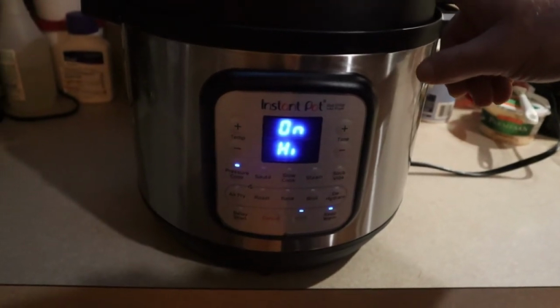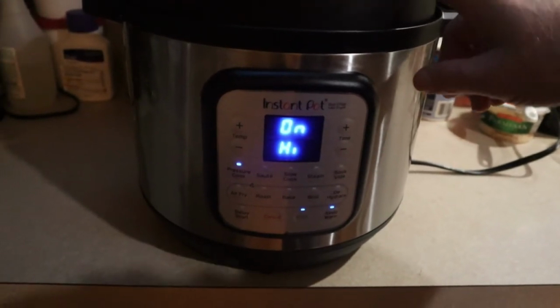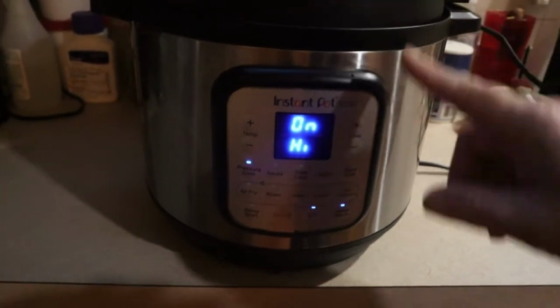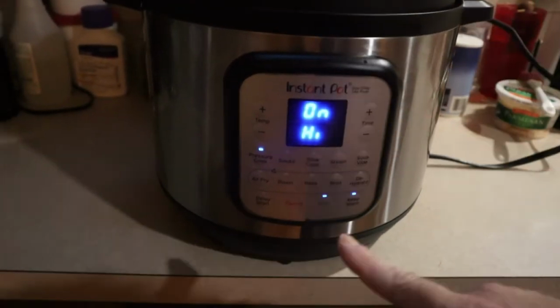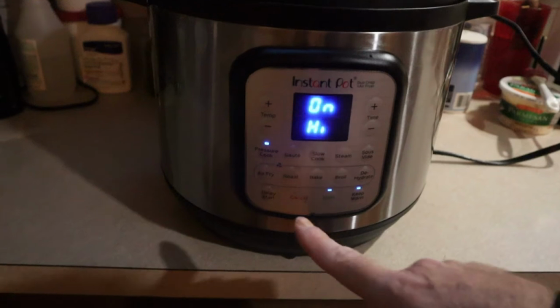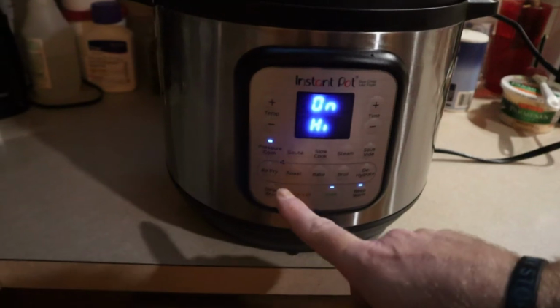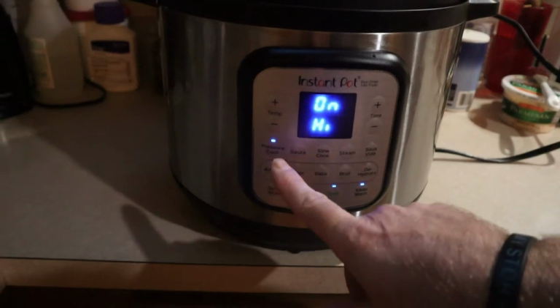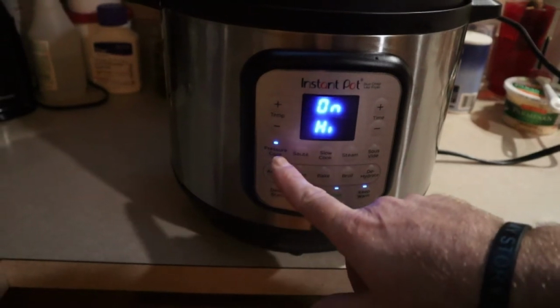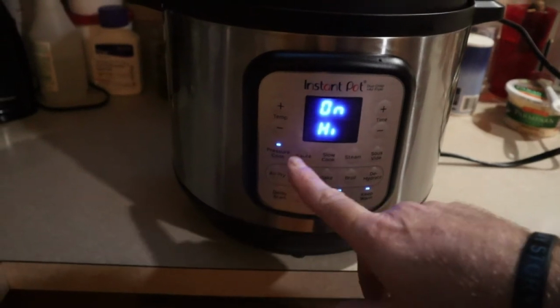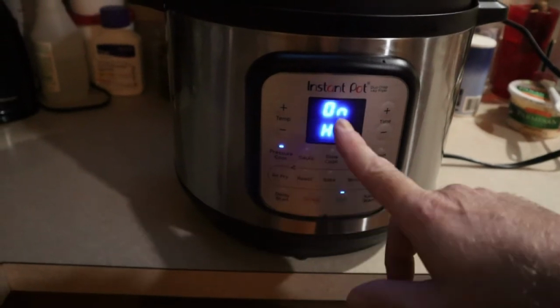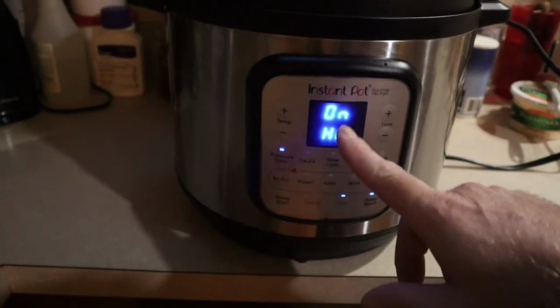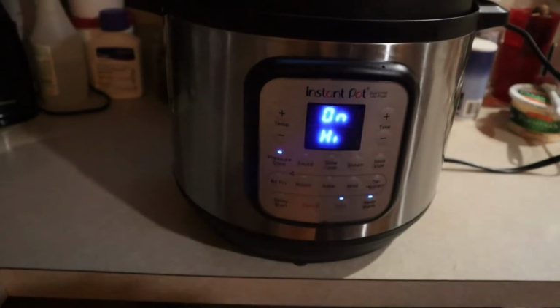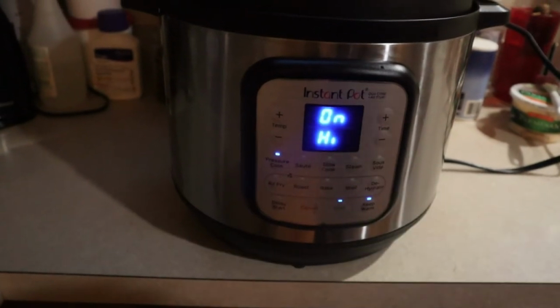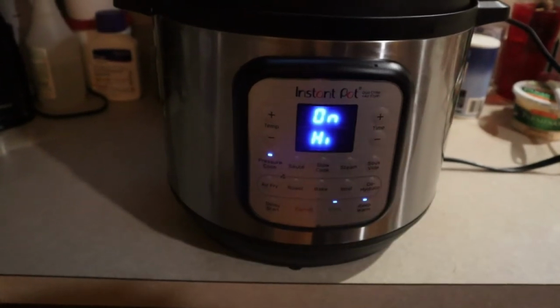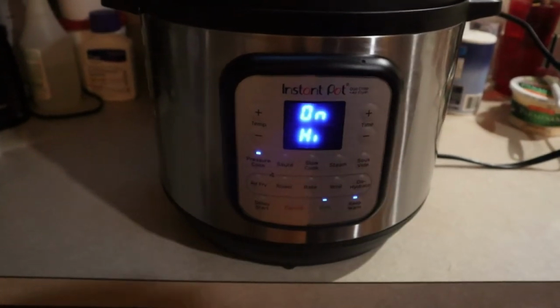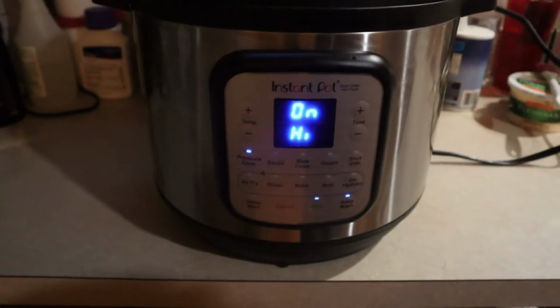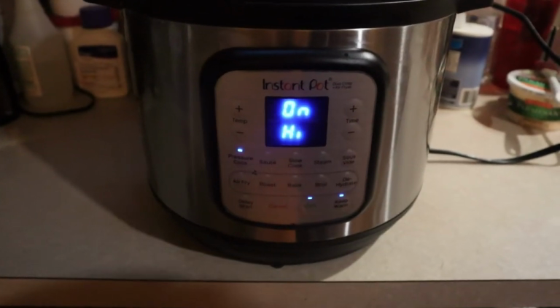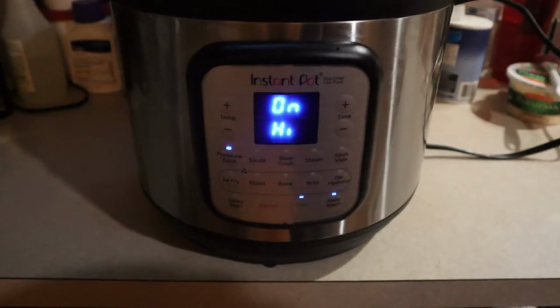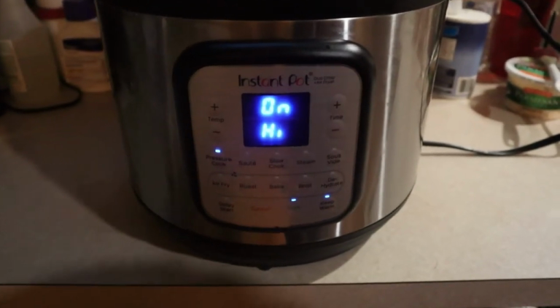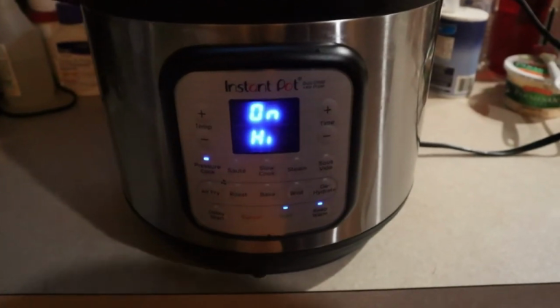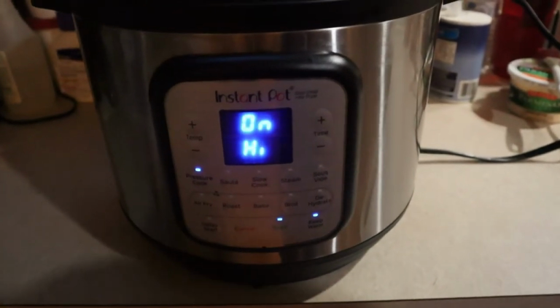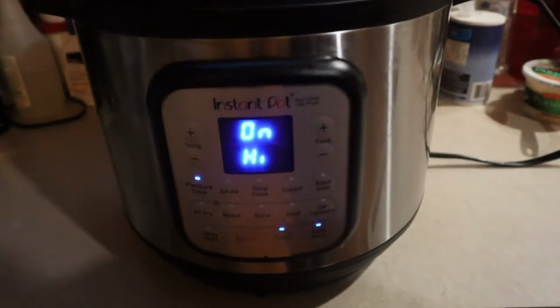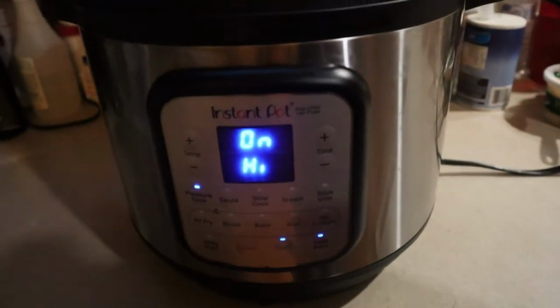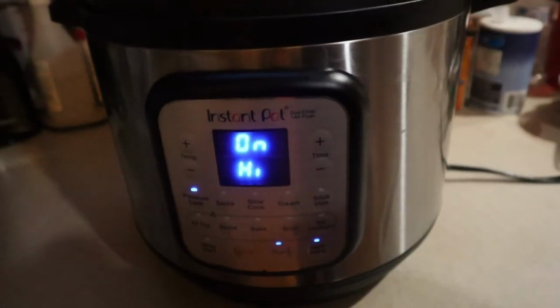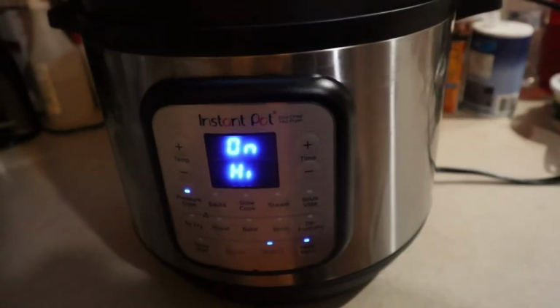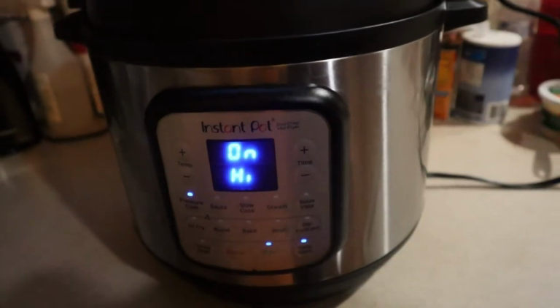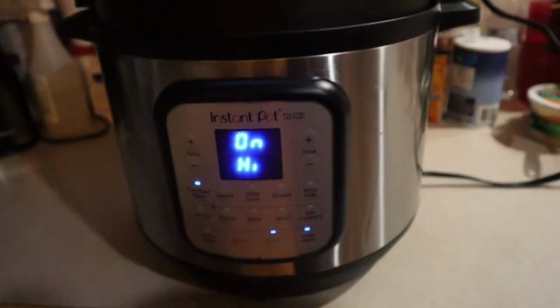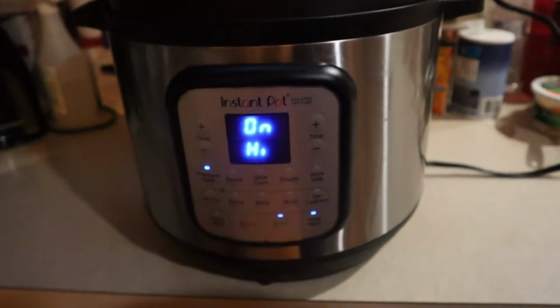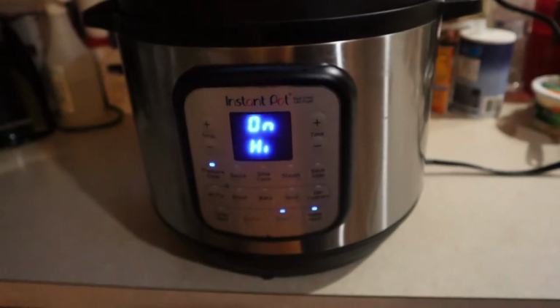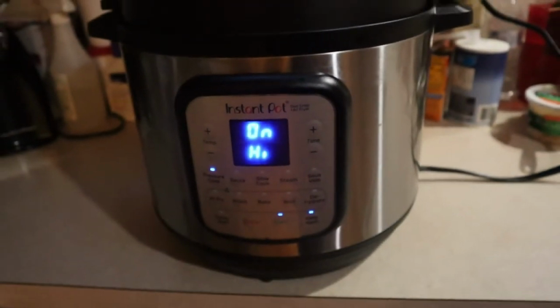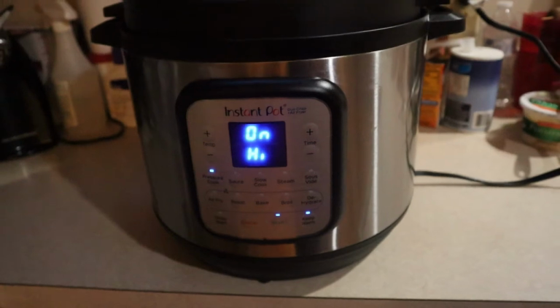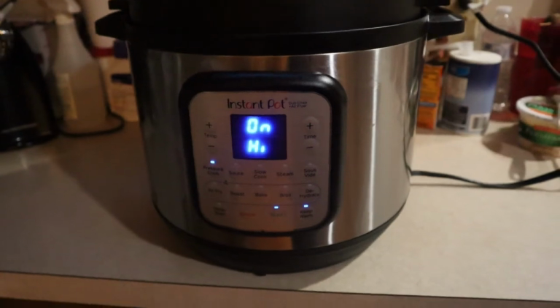Switch the Instant Pot over to pressure cook for six minutes. It'll take about 20 minutes or so for it to actually be done.